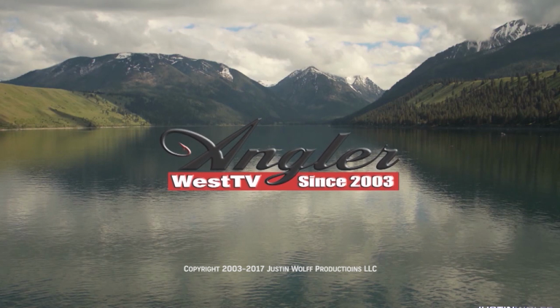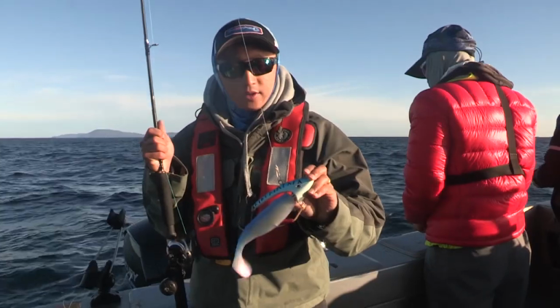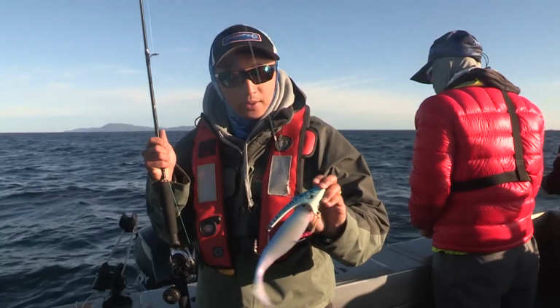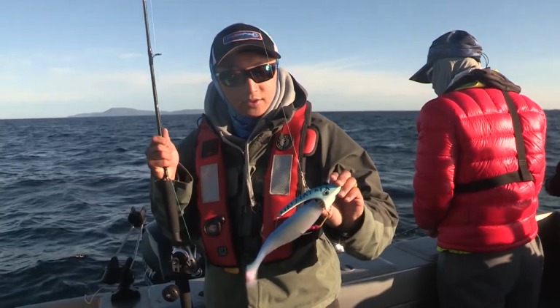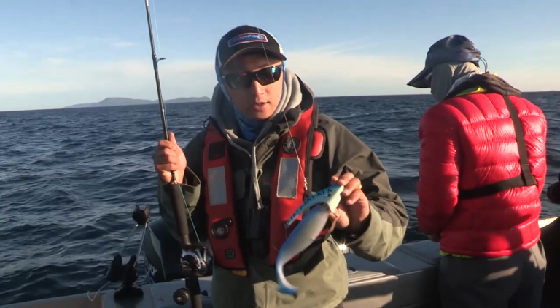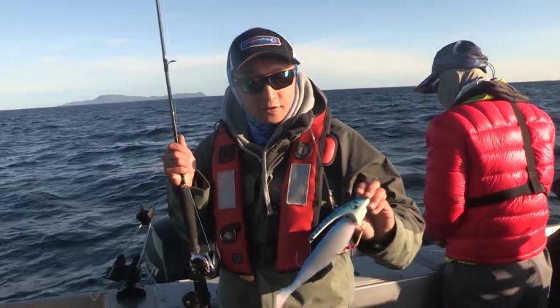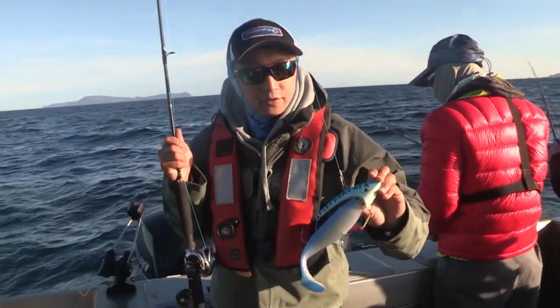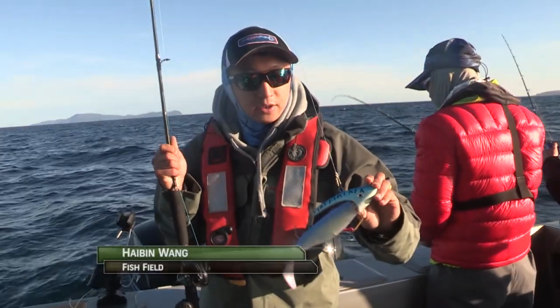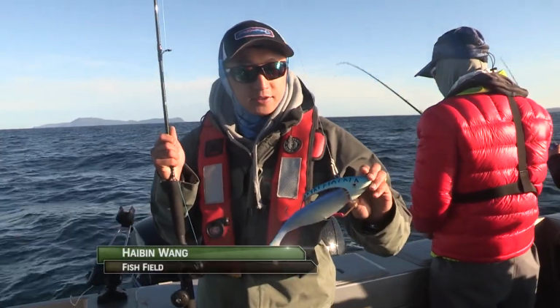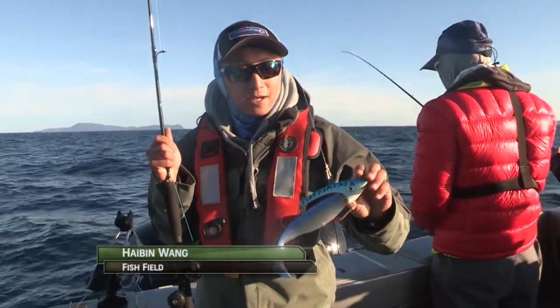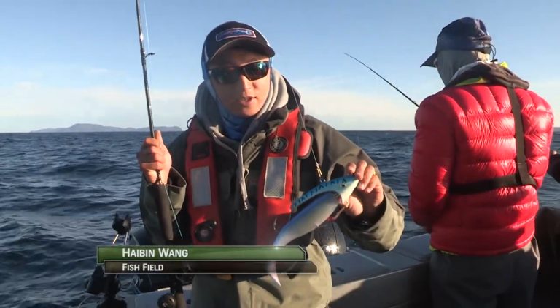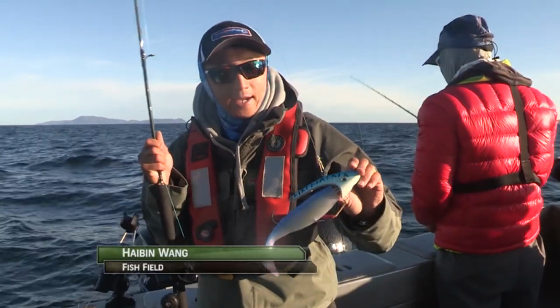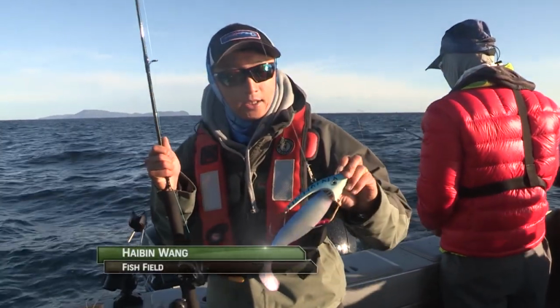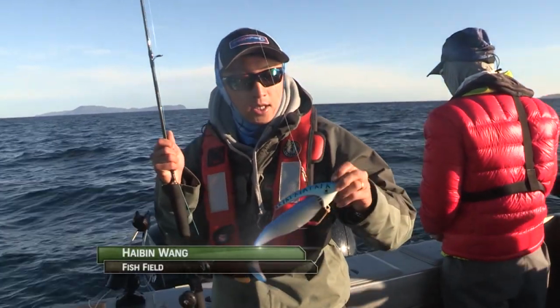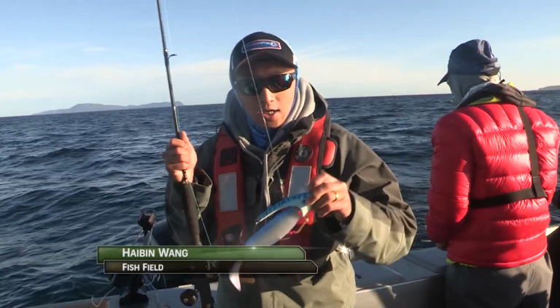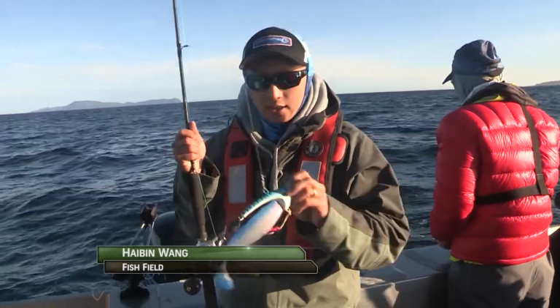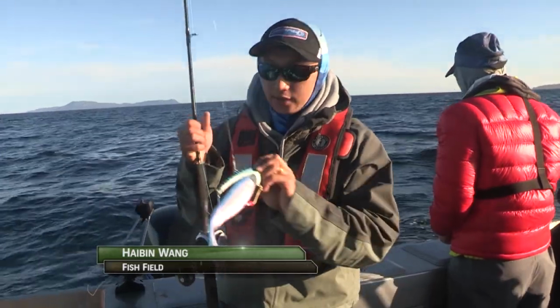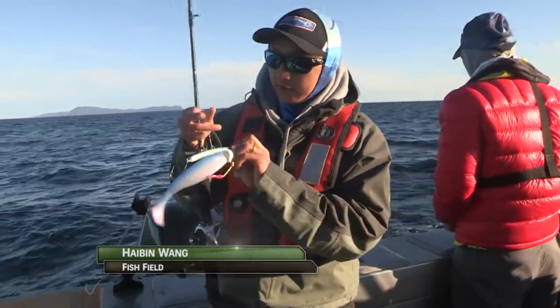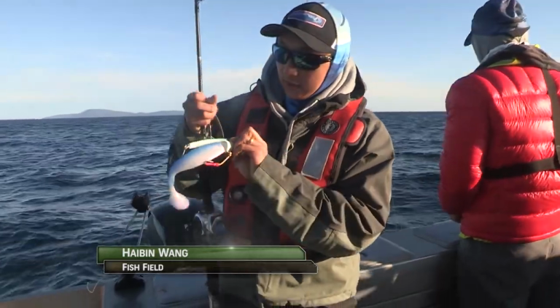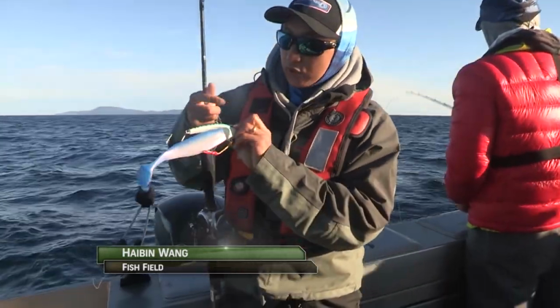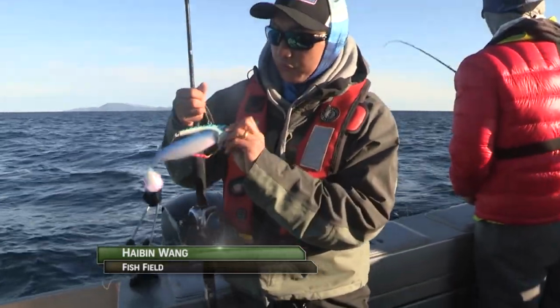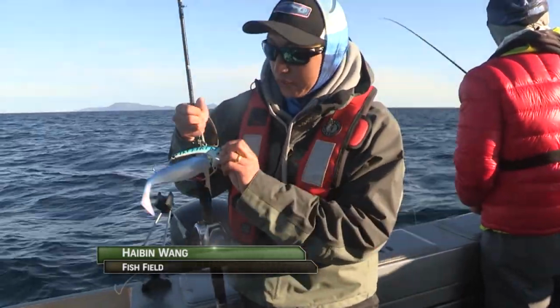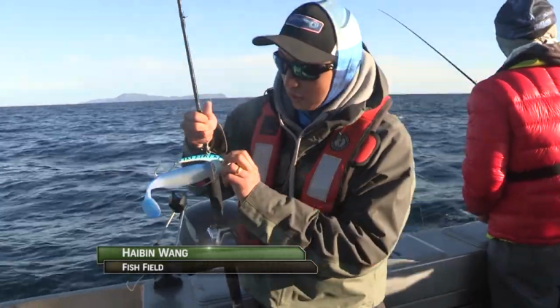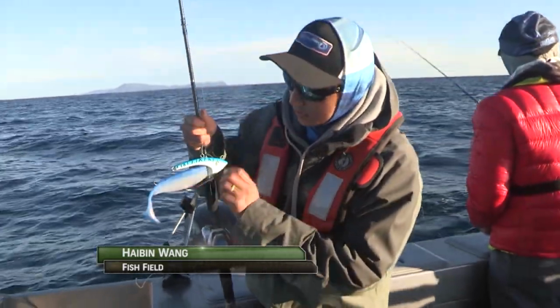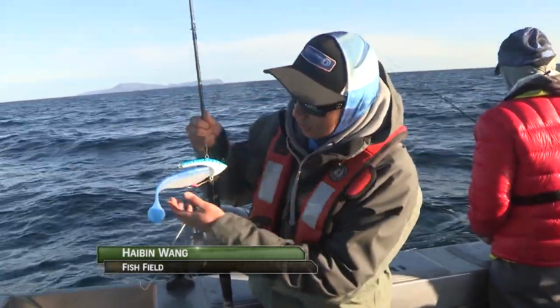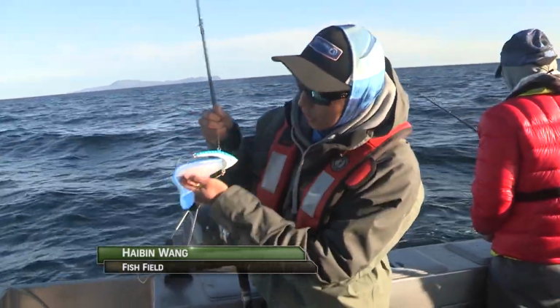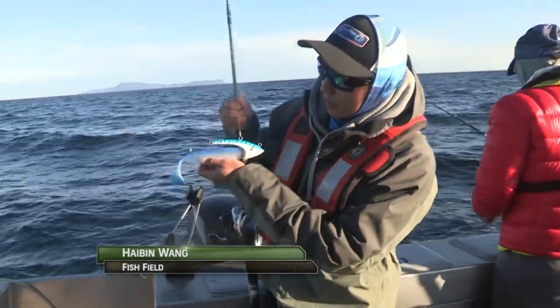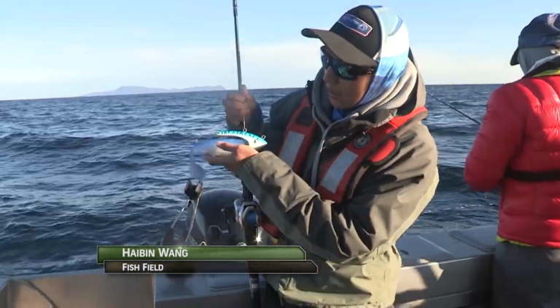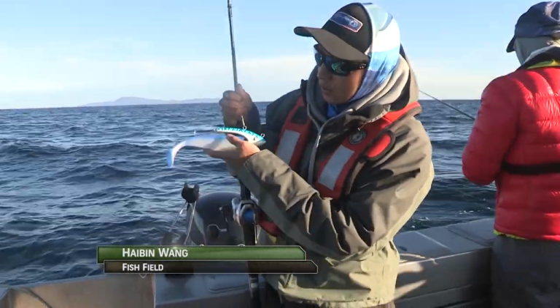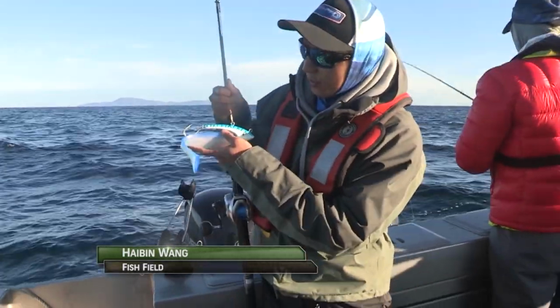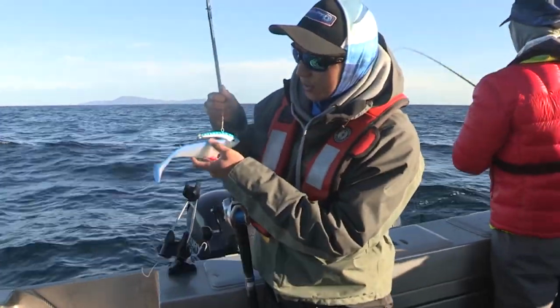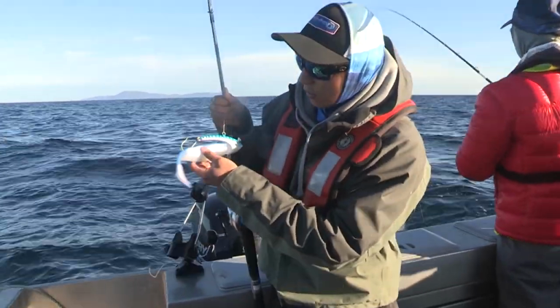This one is a fish field slurridge head. I use a 14oz and a big 9-inch thumper tail.